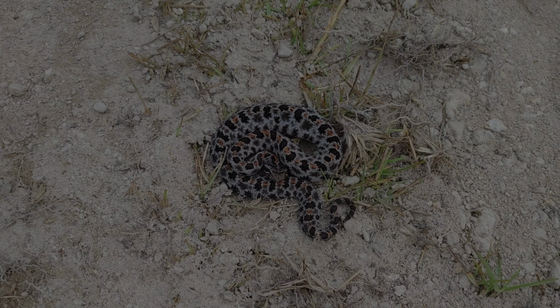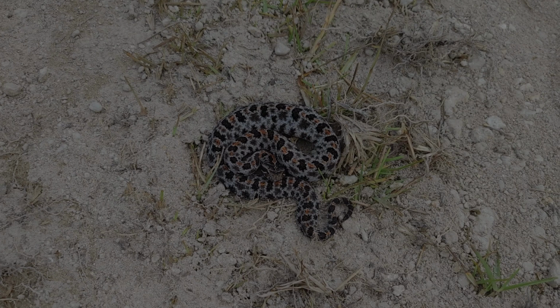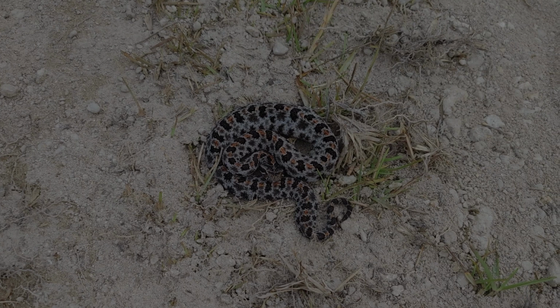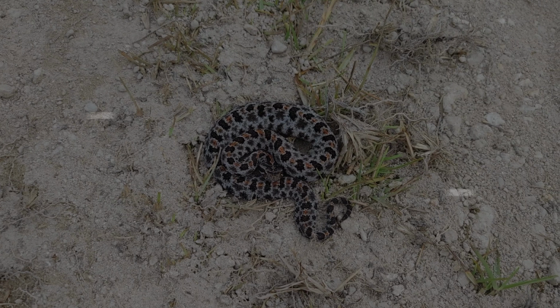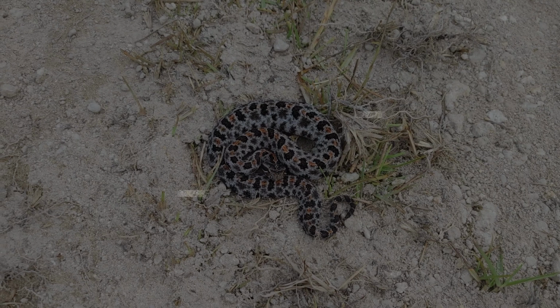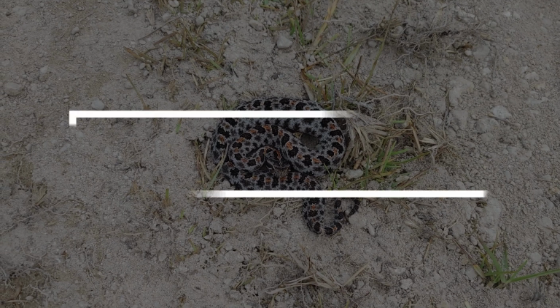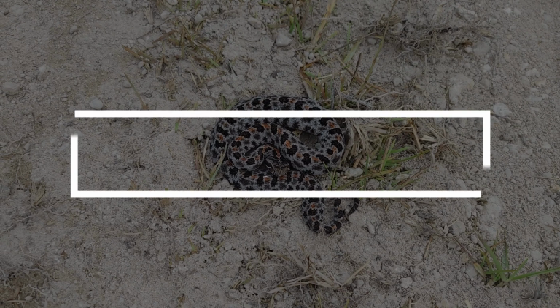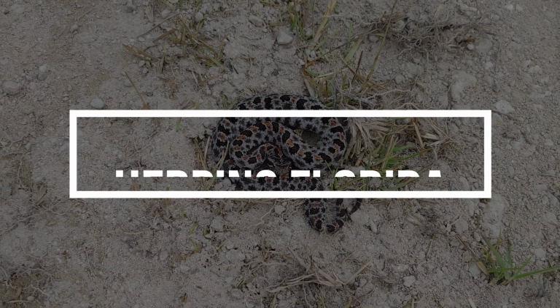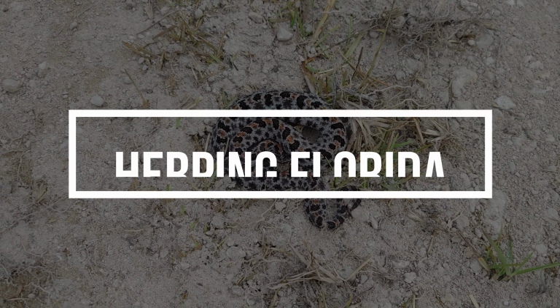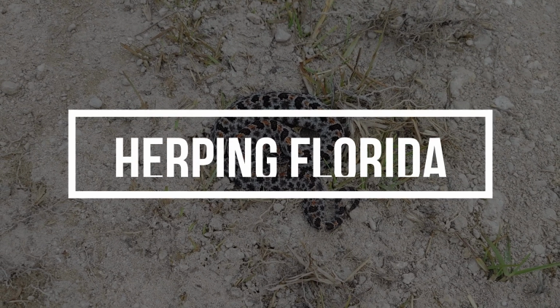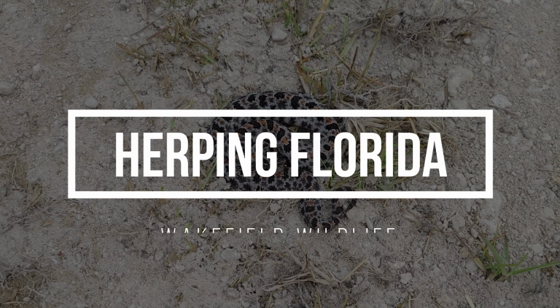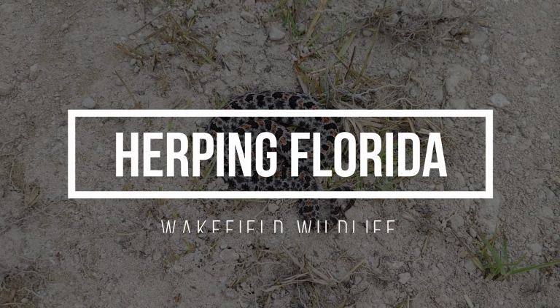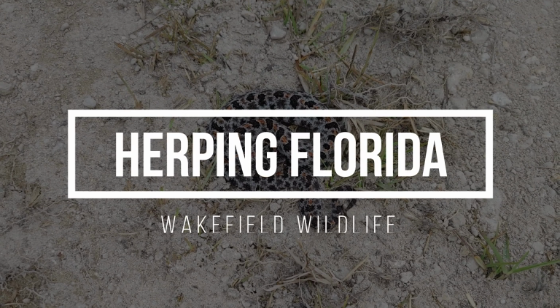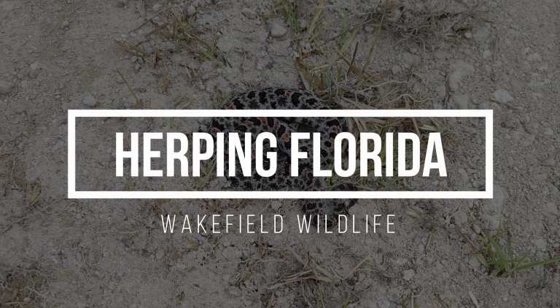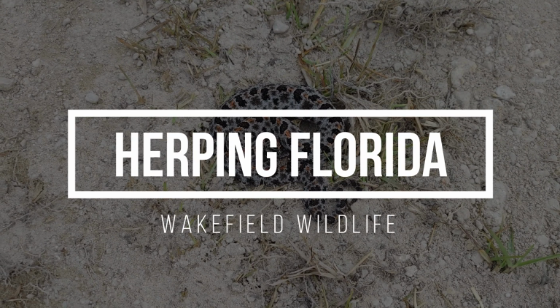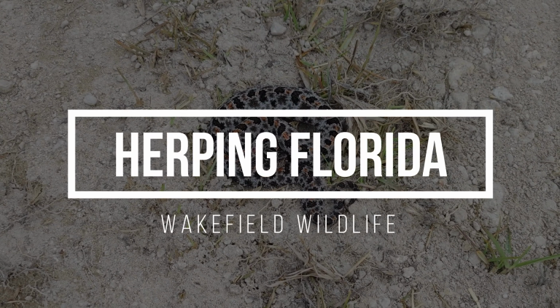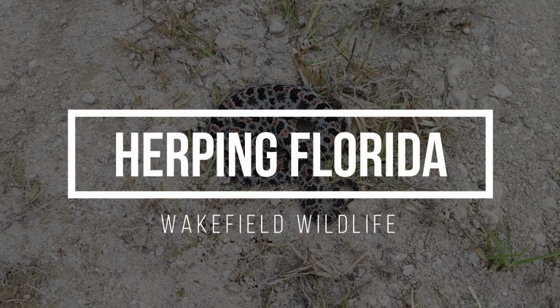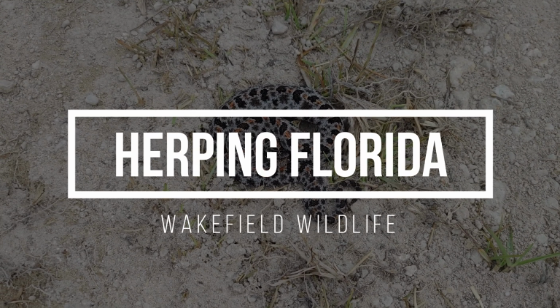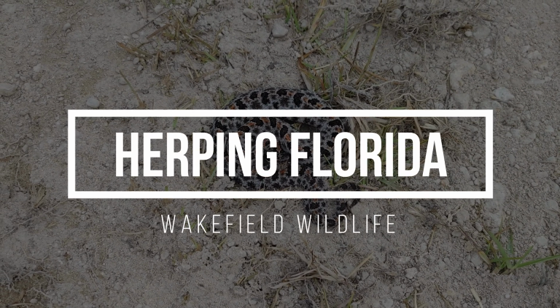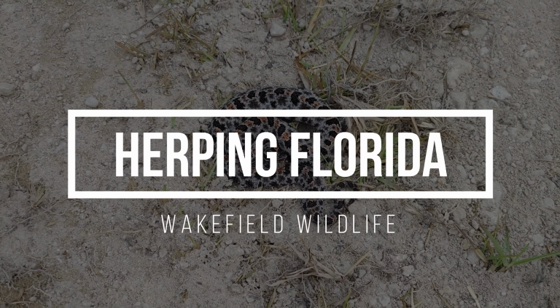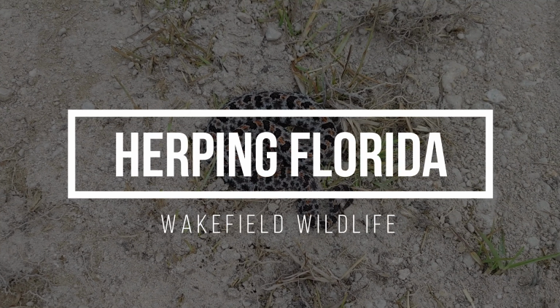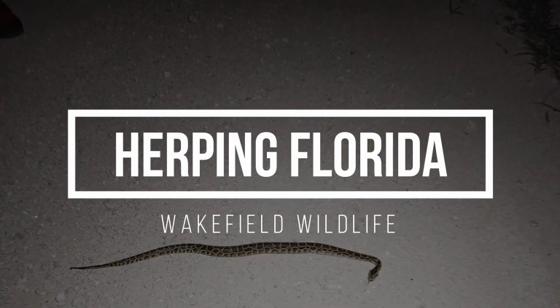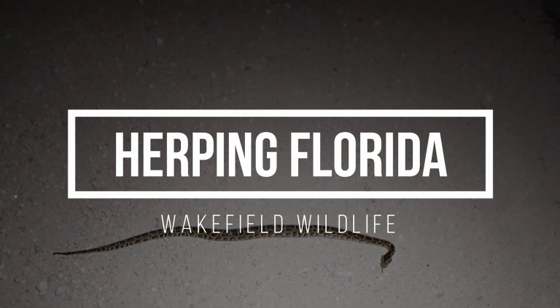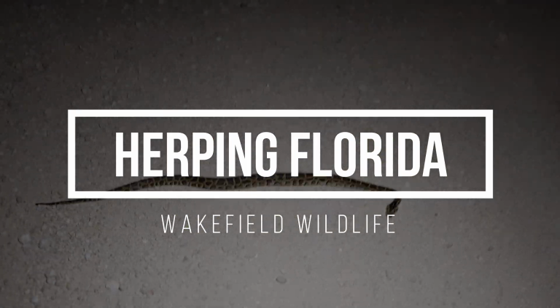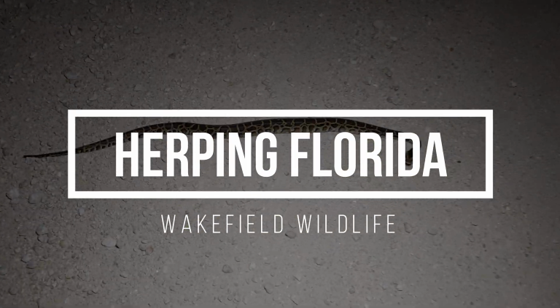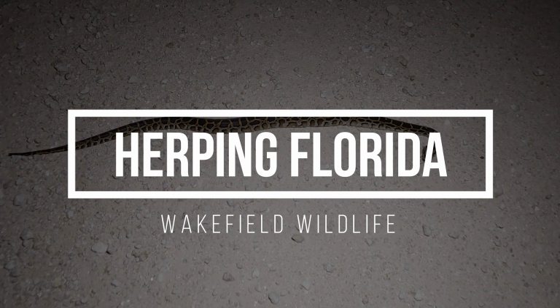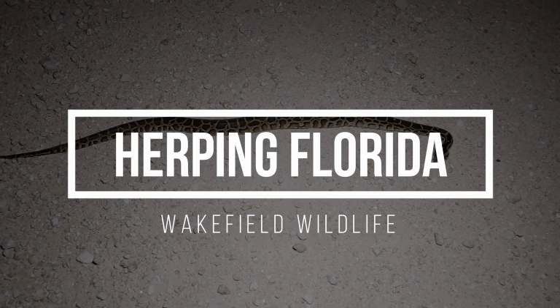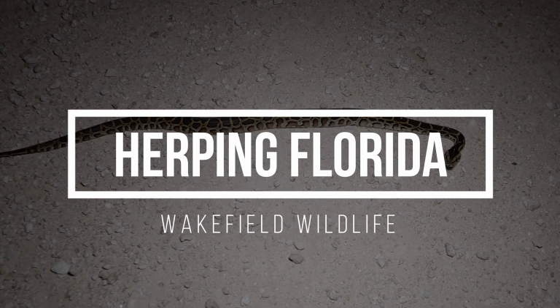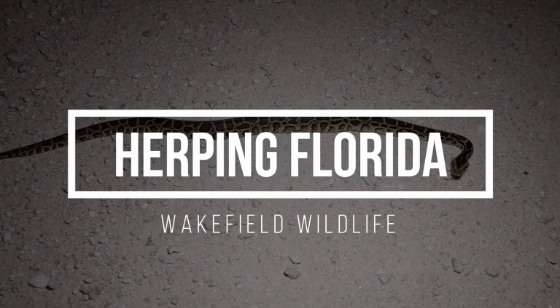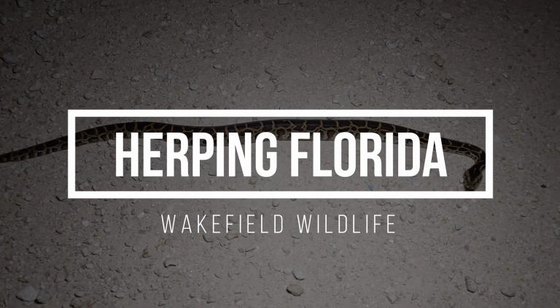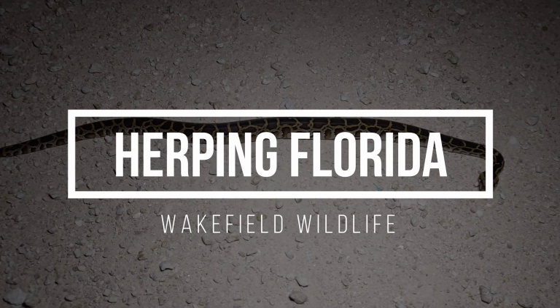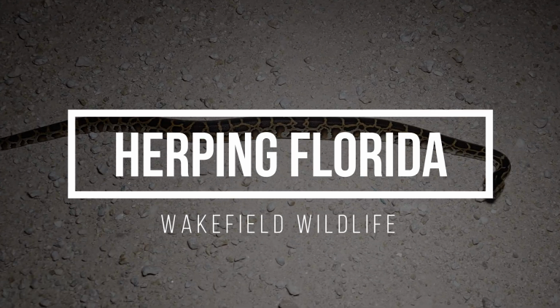I'm just super excited to get one. It's my first one in the area. It is a little baby Burmese python.